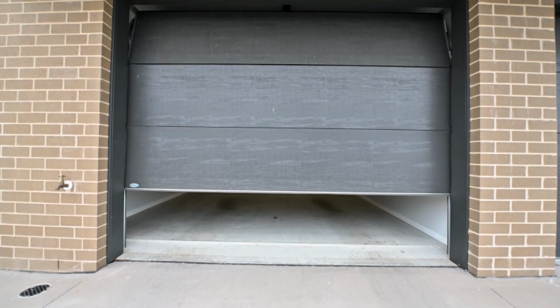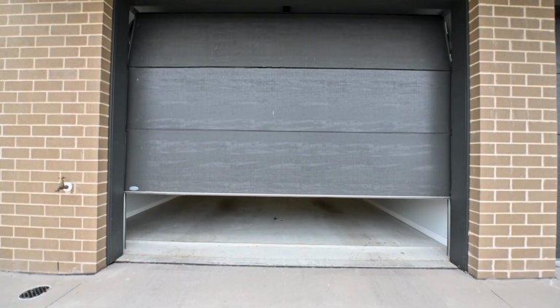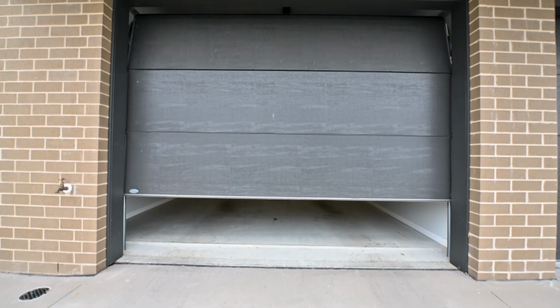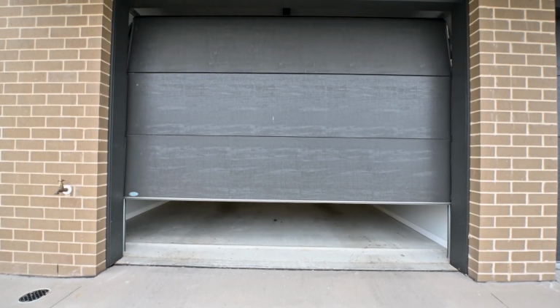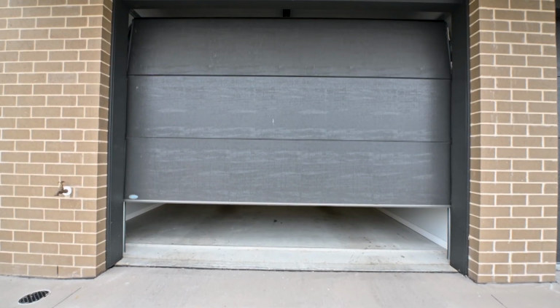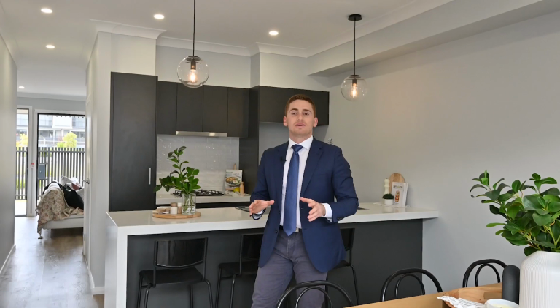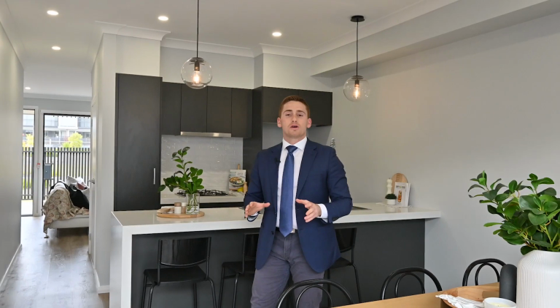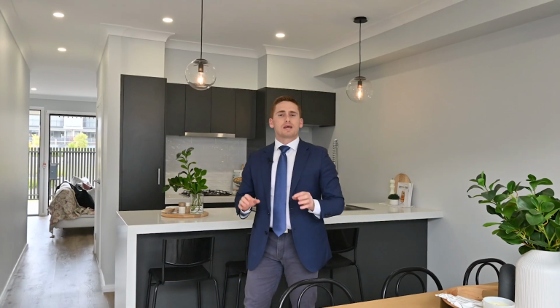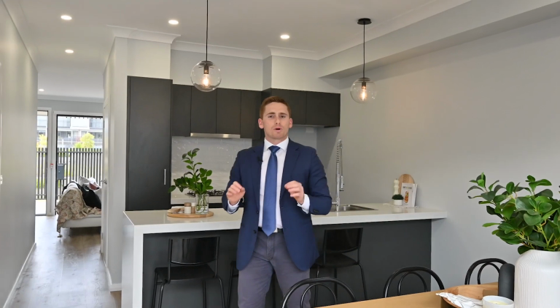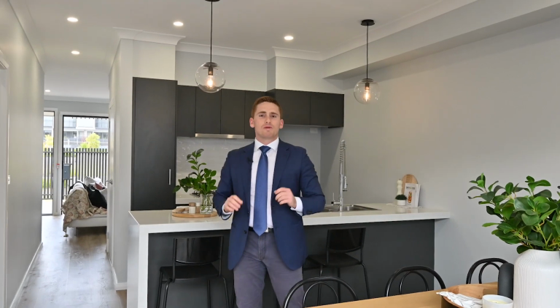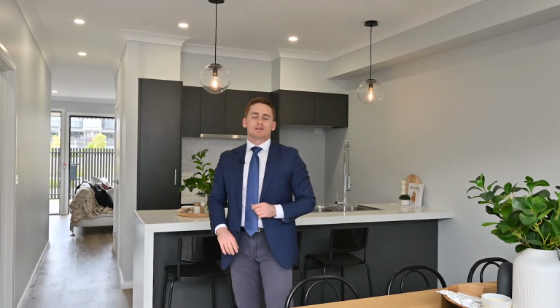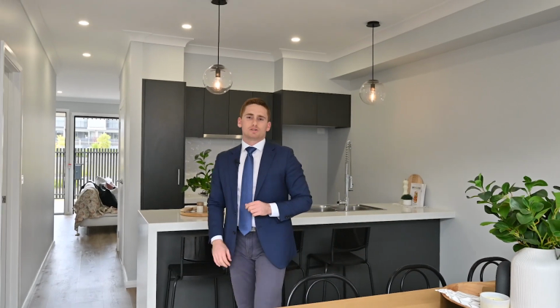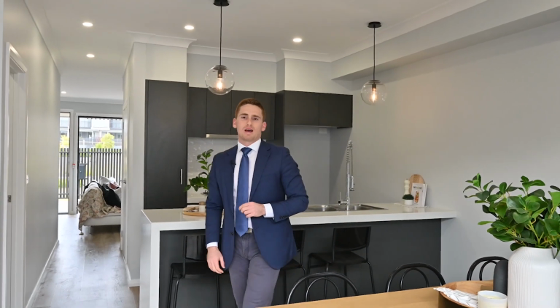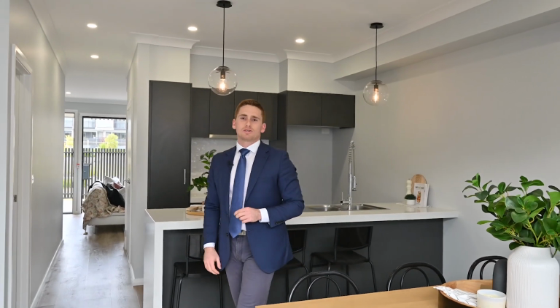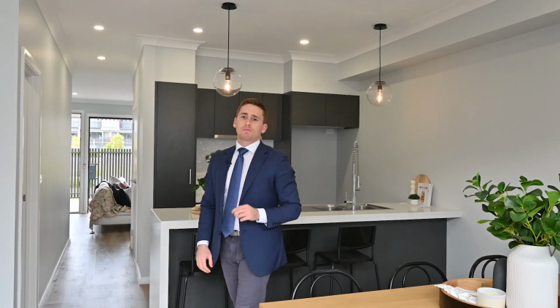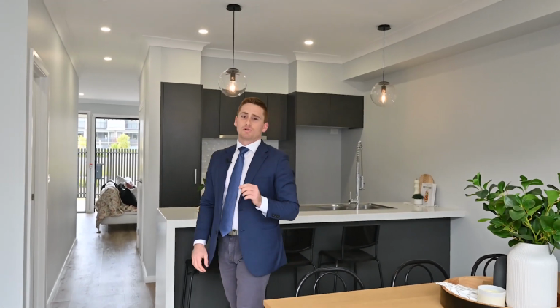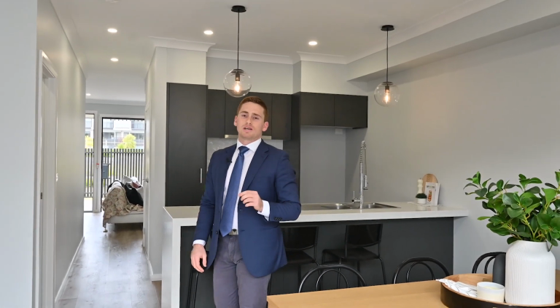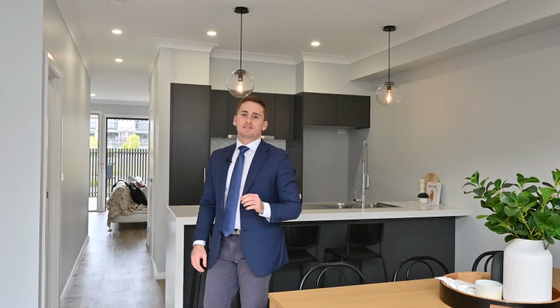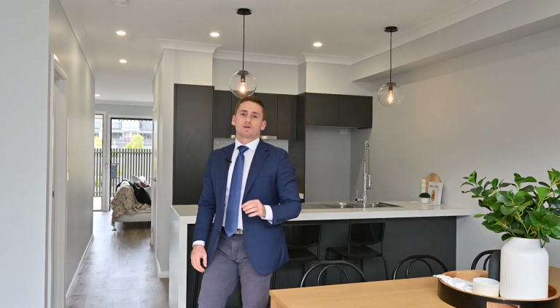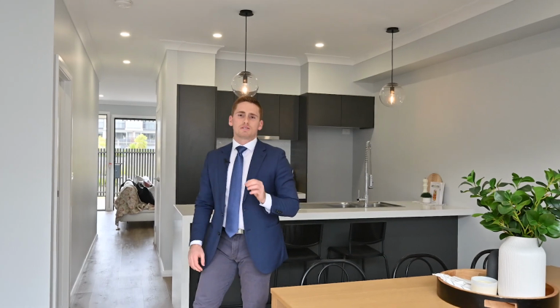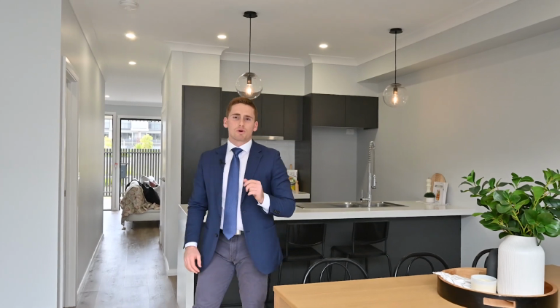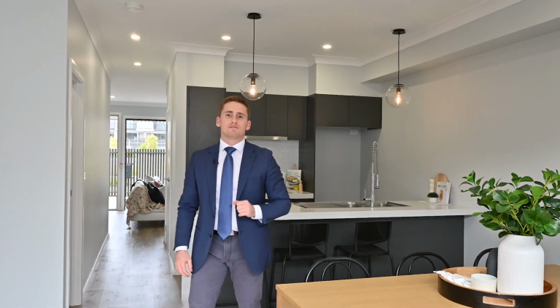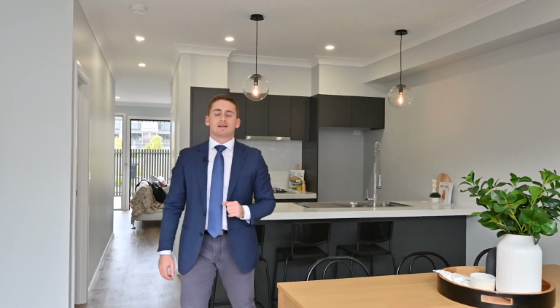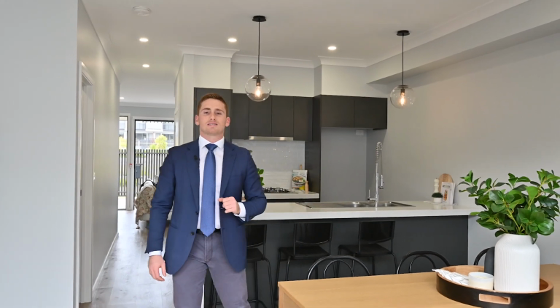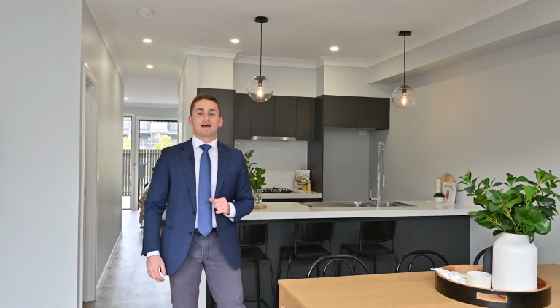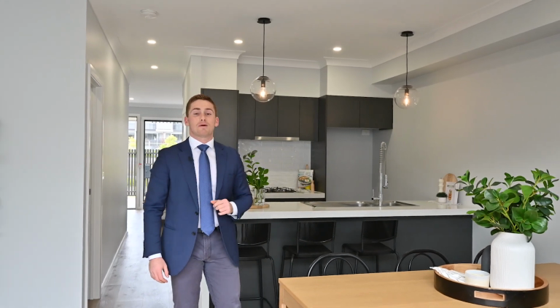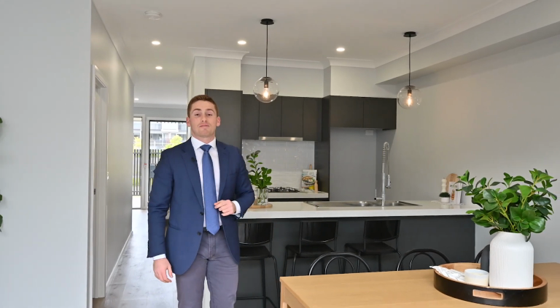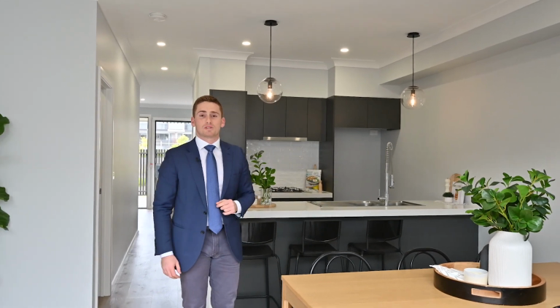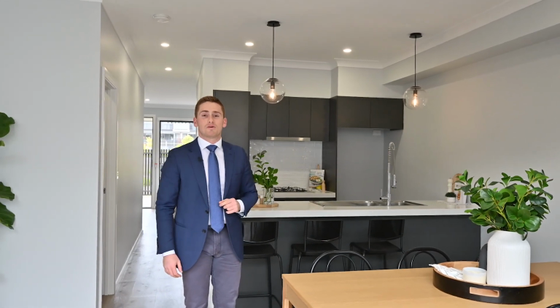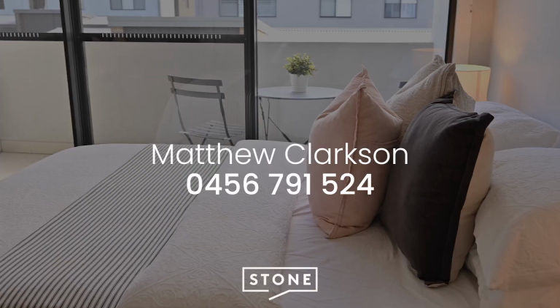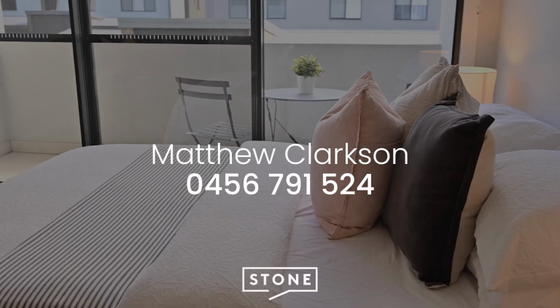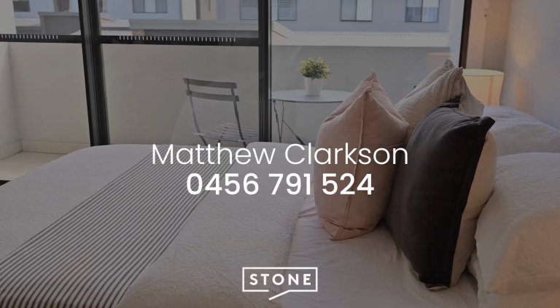With extended living zones and premium finishes throughout, don't miss your chance to secure this impressive townhouse today. I'm Matt from Stone — thanks for watching.